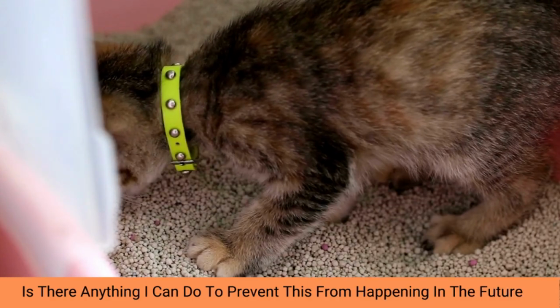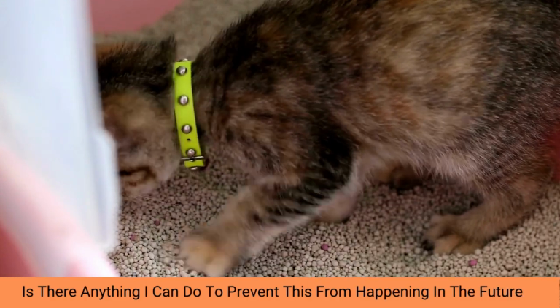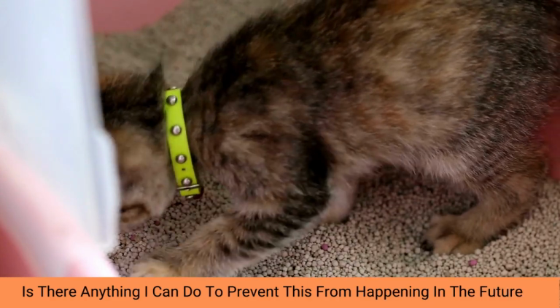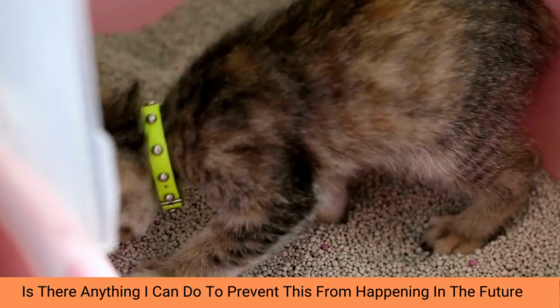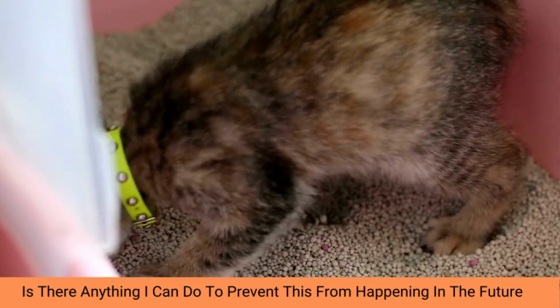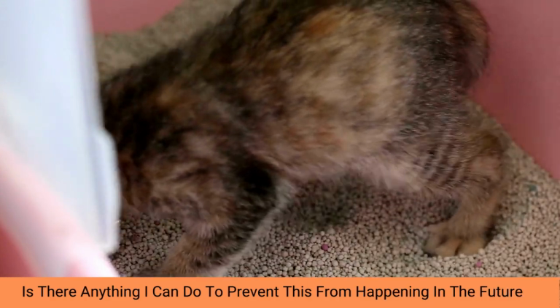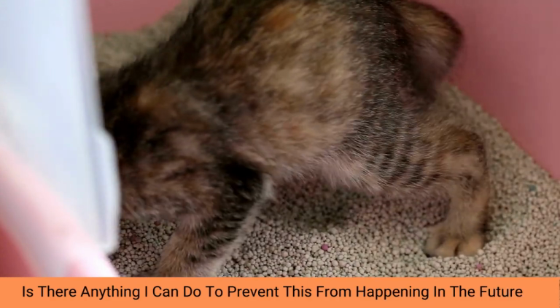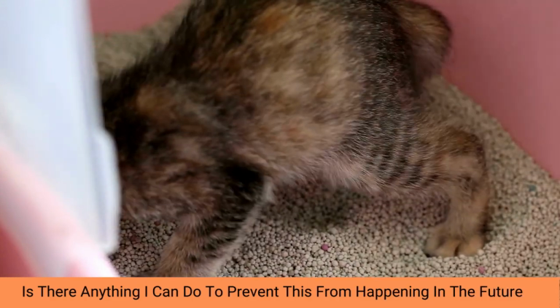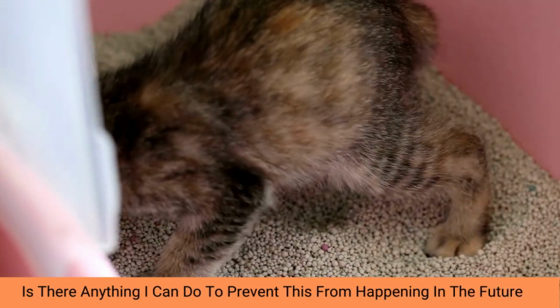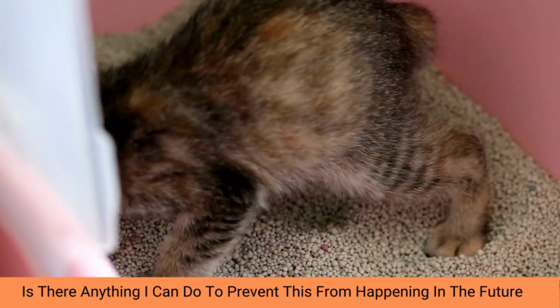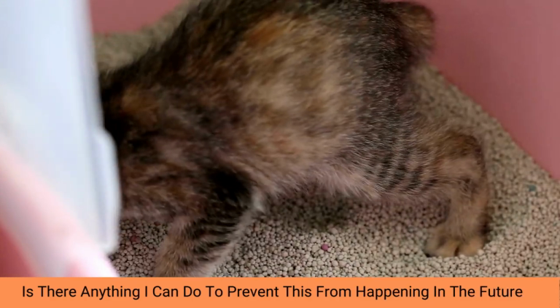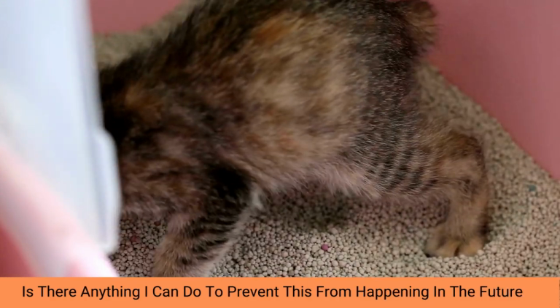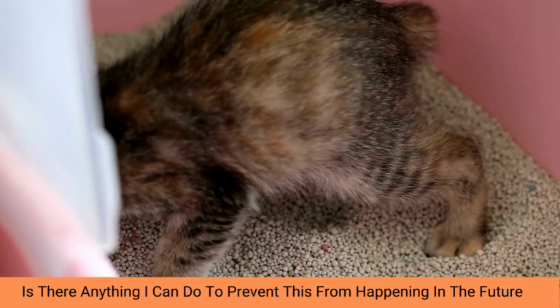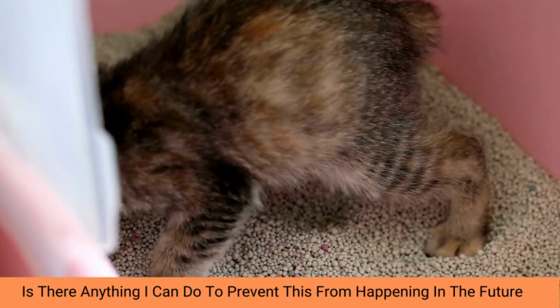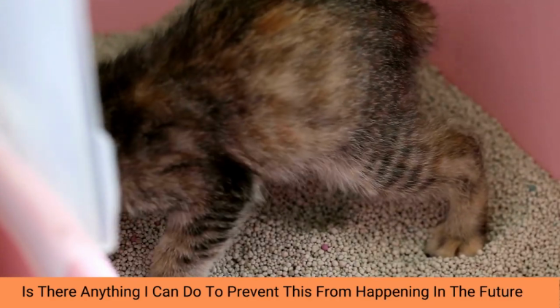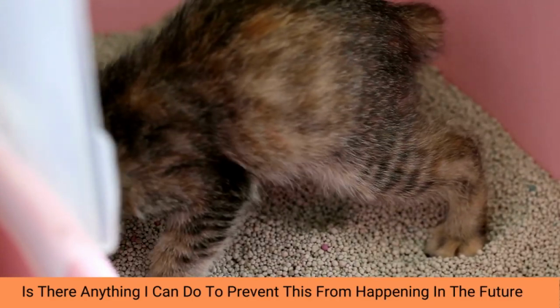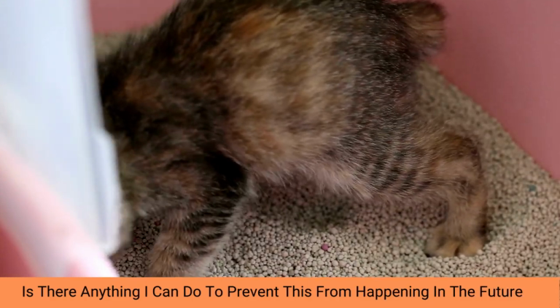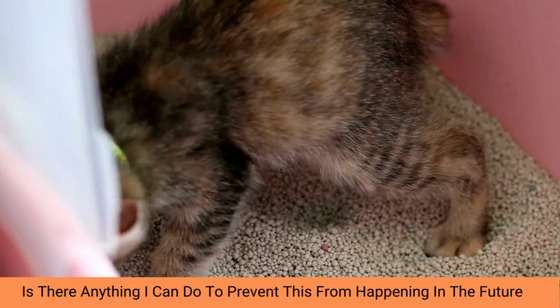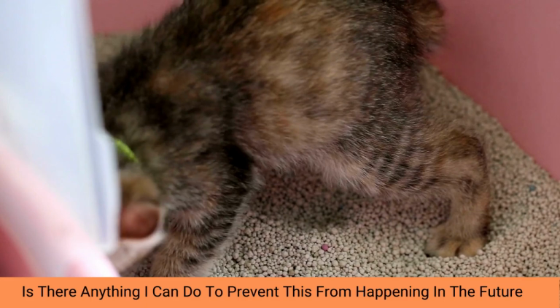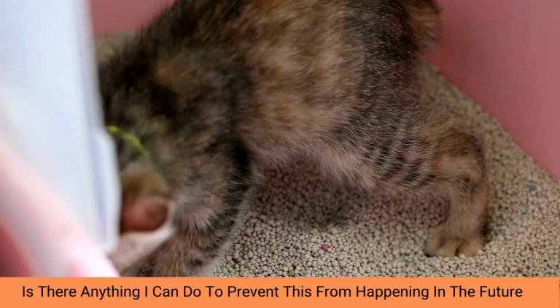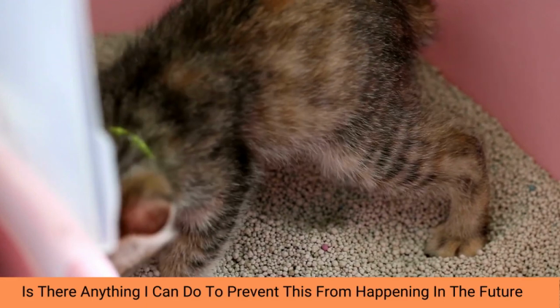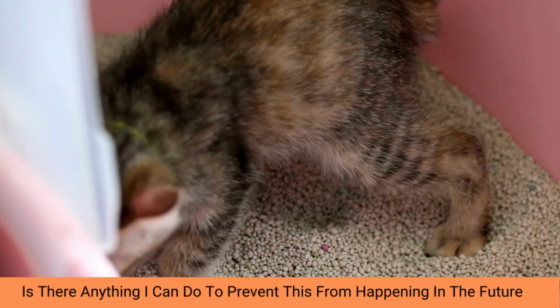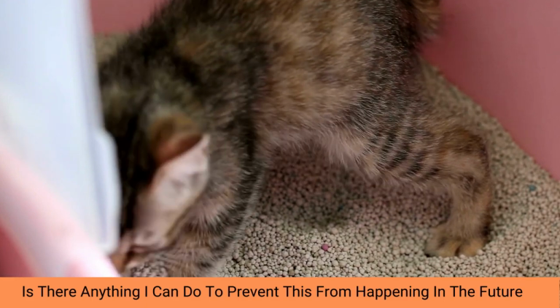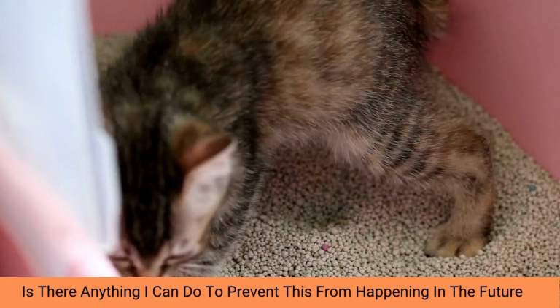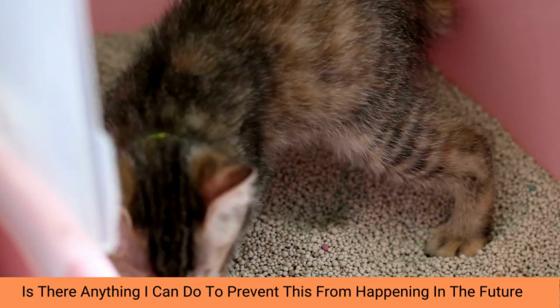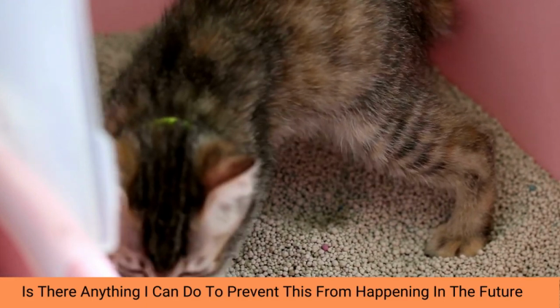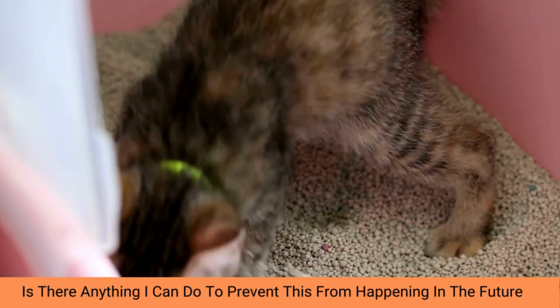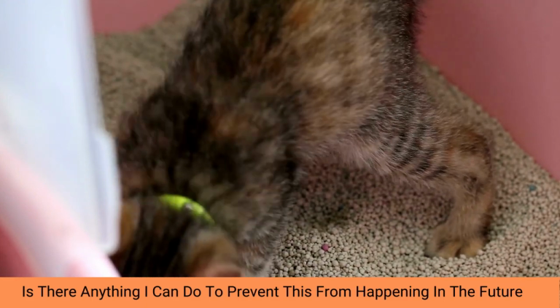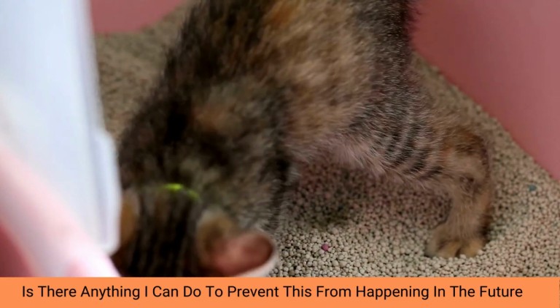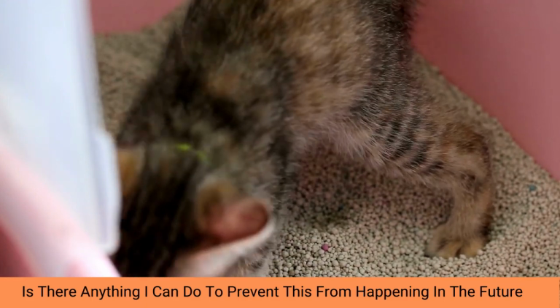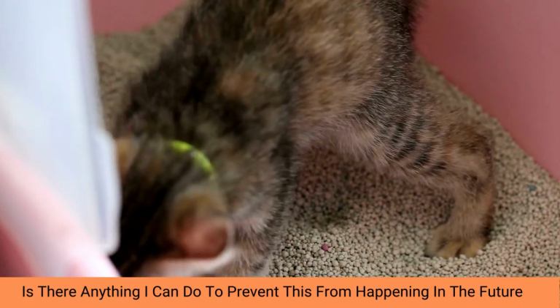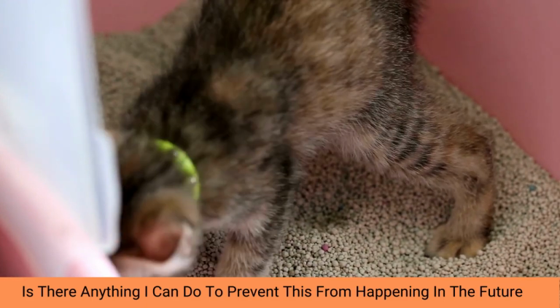In some cases, your cat may have eaten something that didn't agree with it and caused them to have trouble going to the toilet.